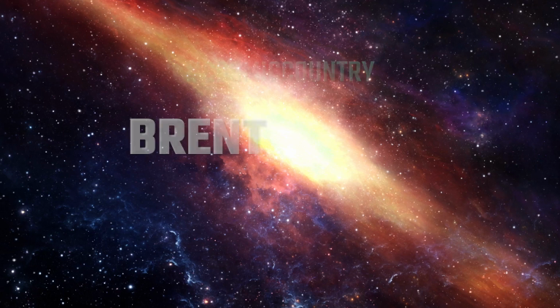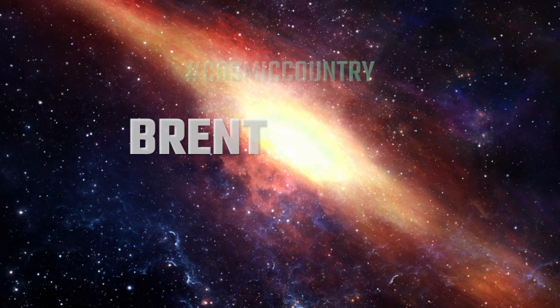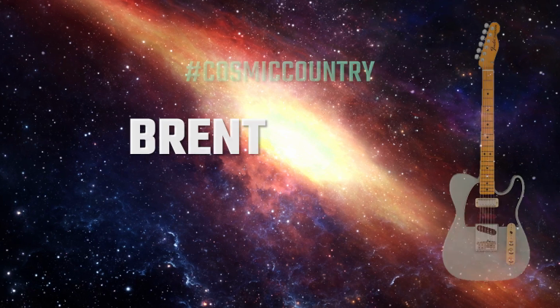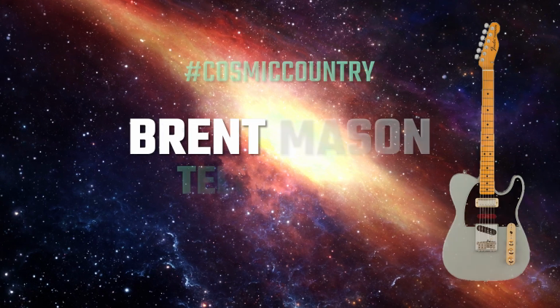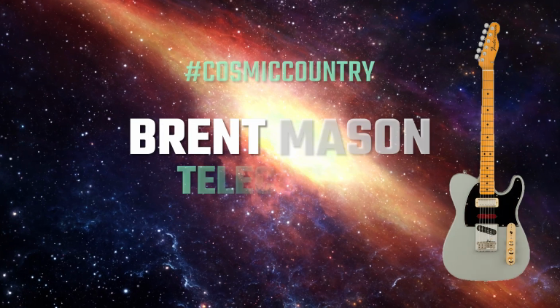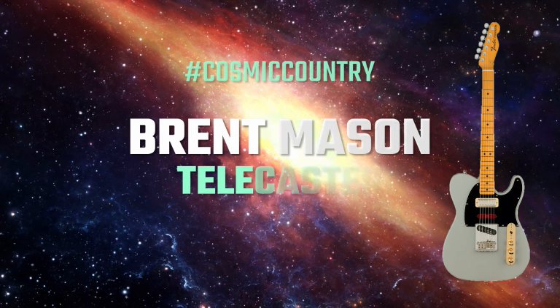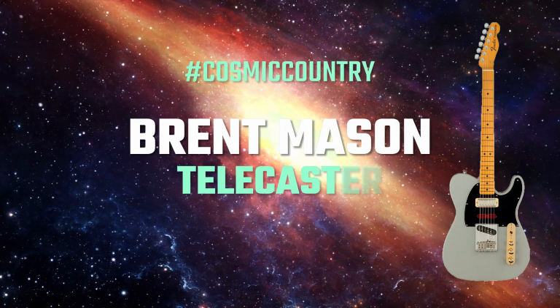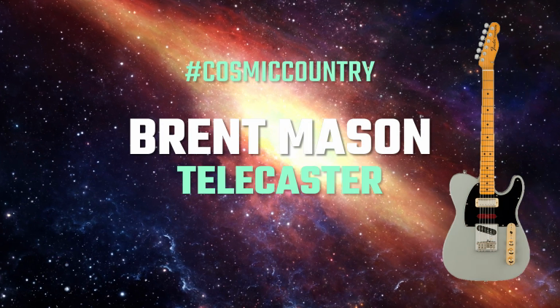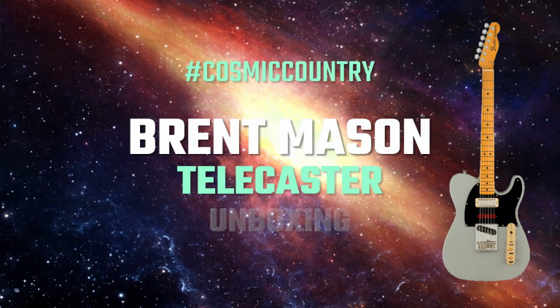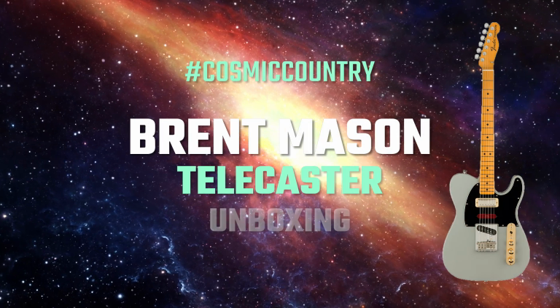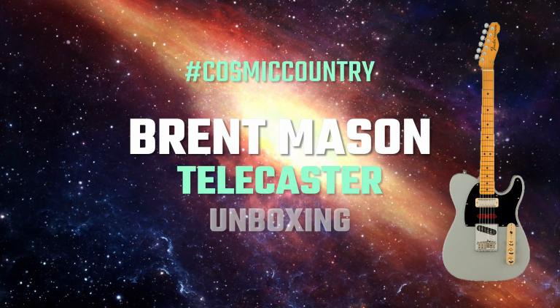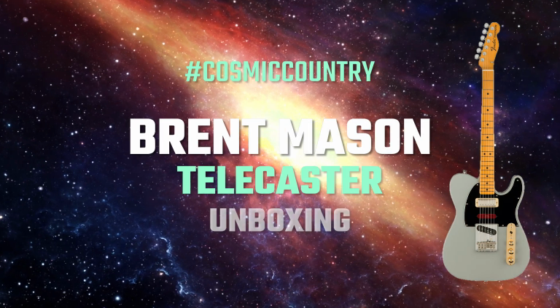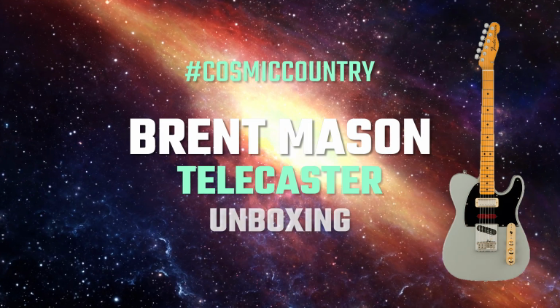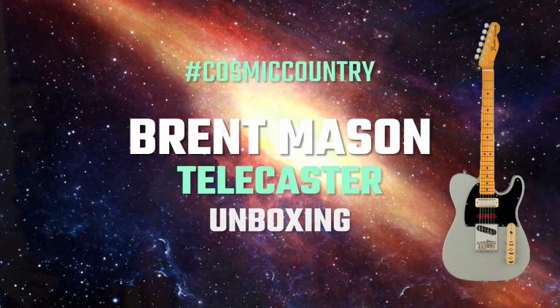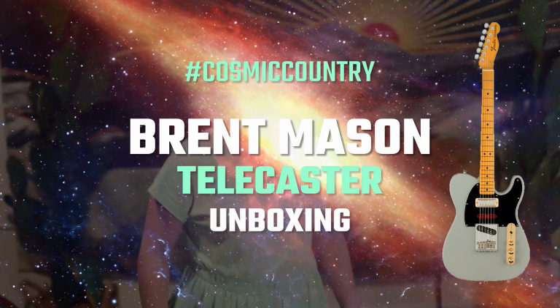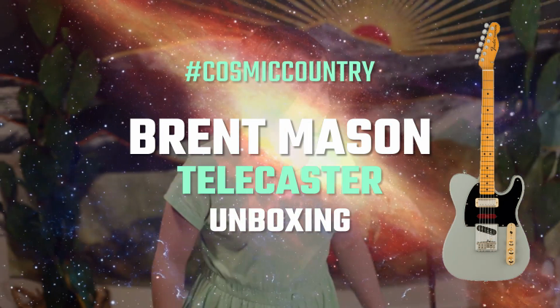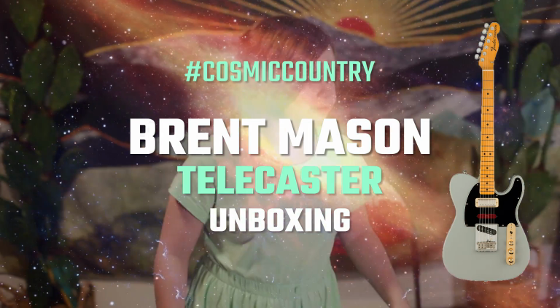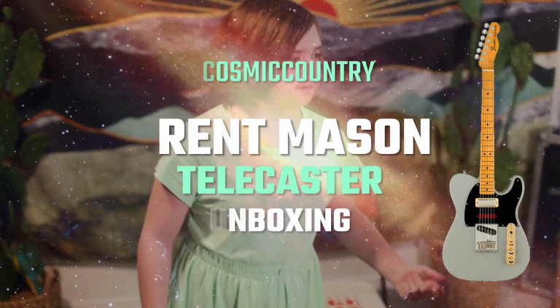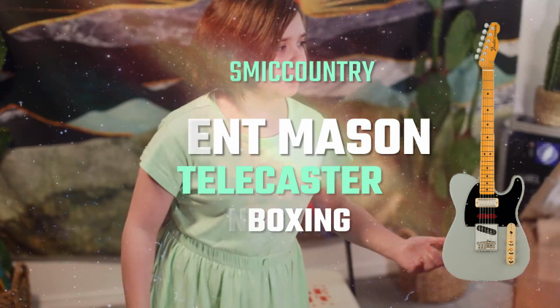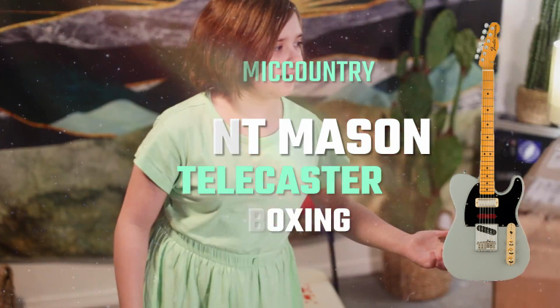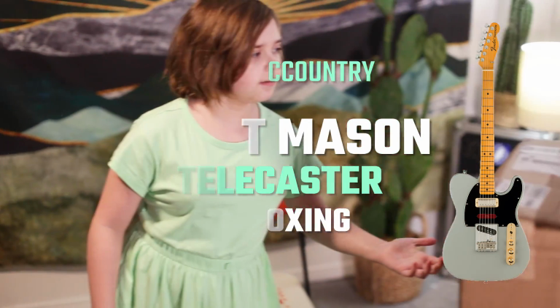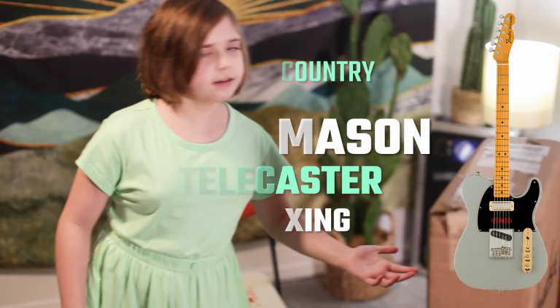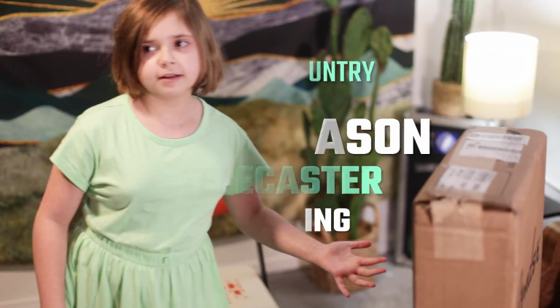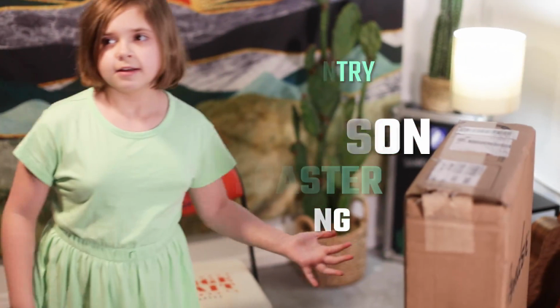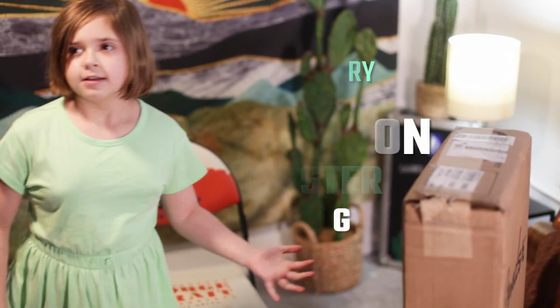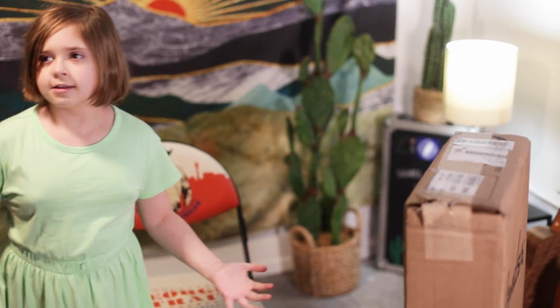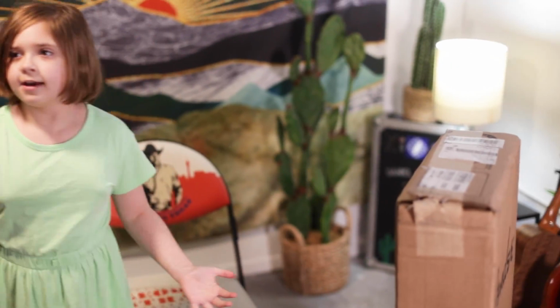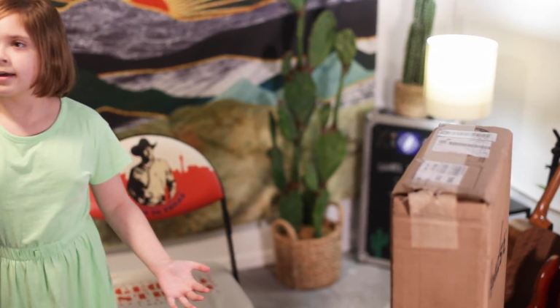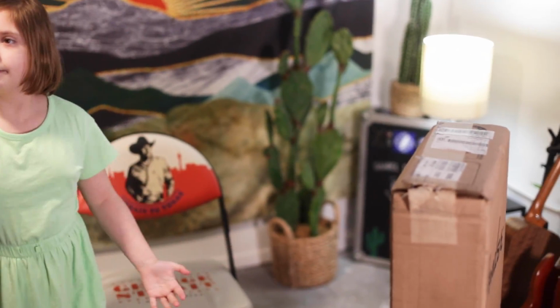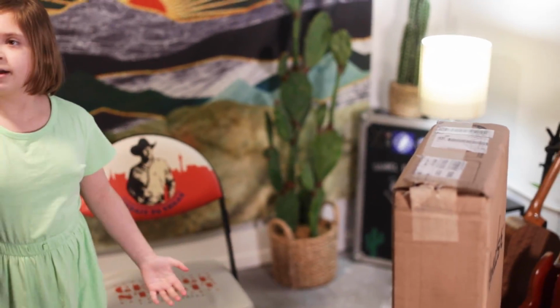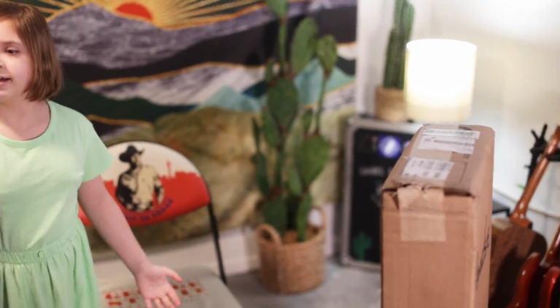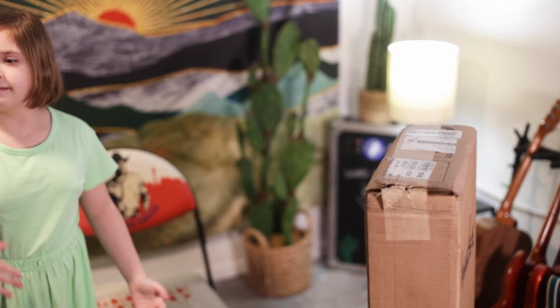Hey guys, today we'll be doing the unboxing with Dan. Come on in.